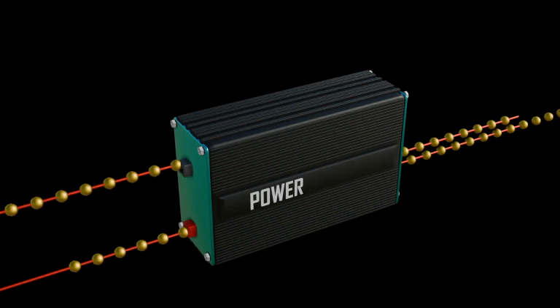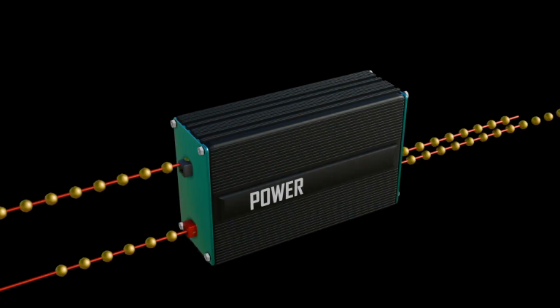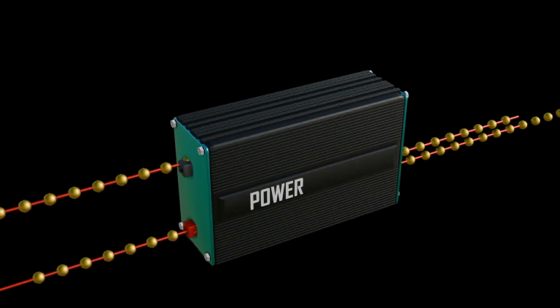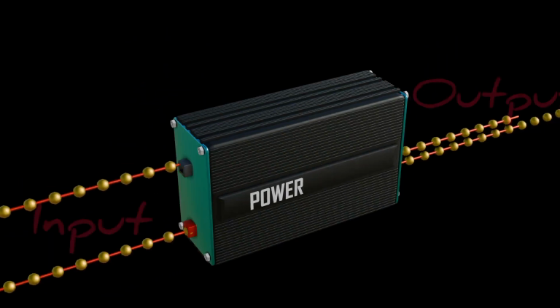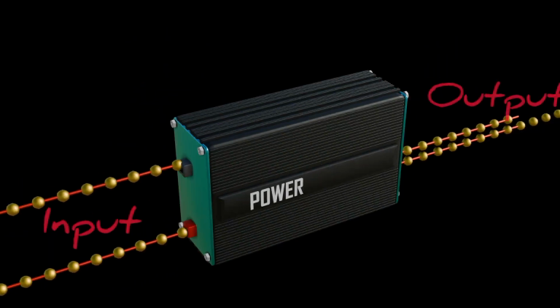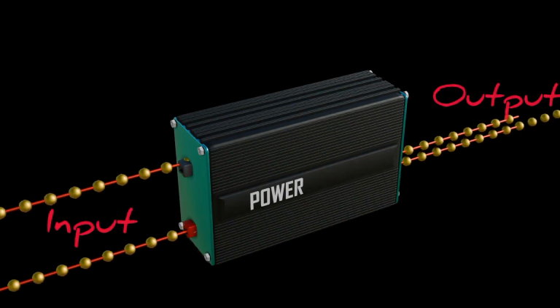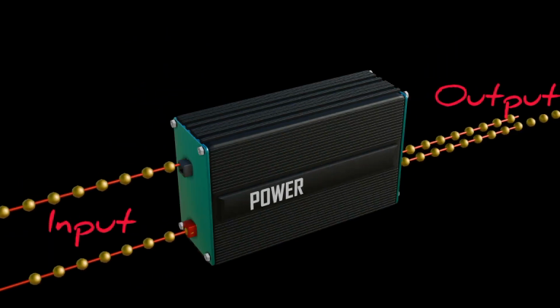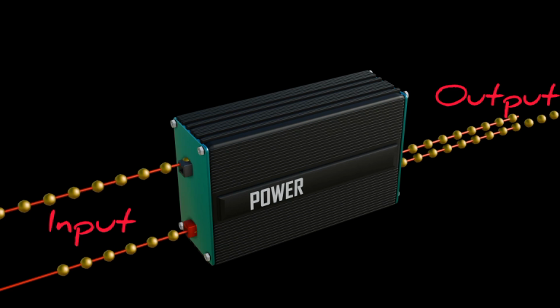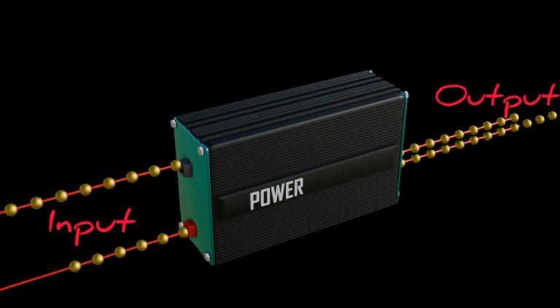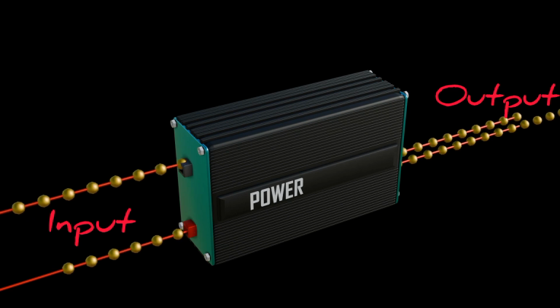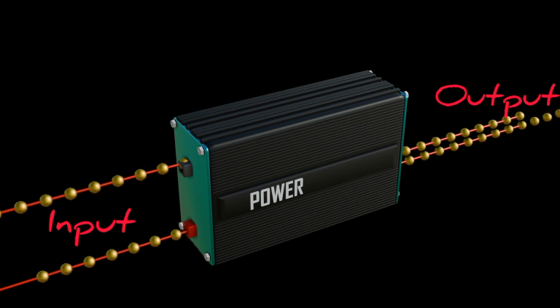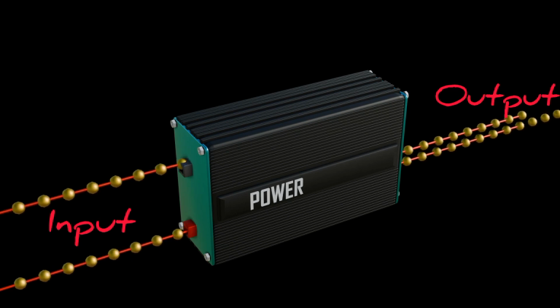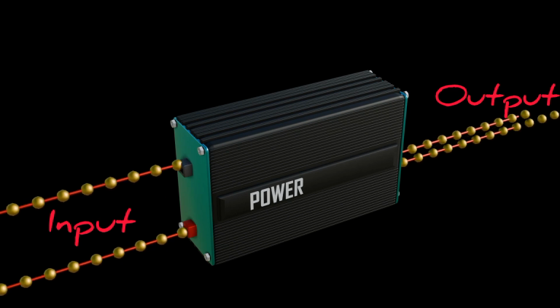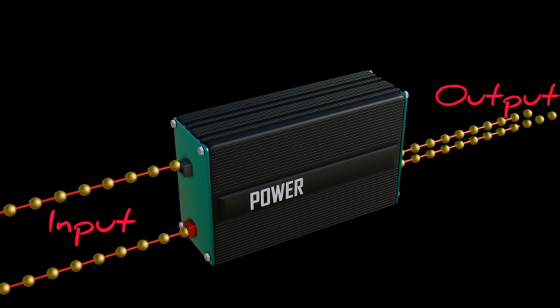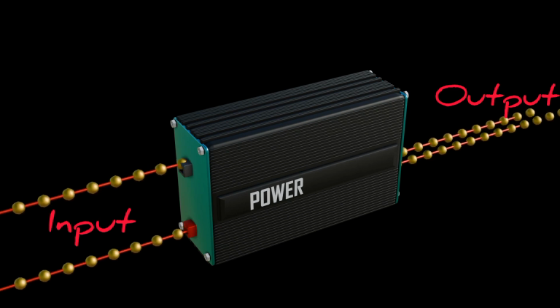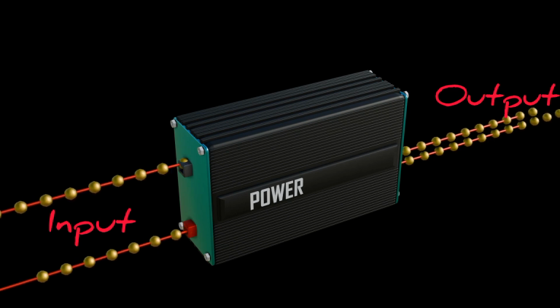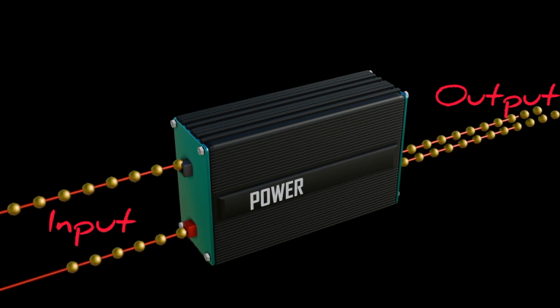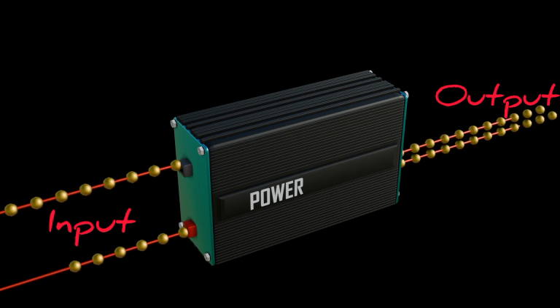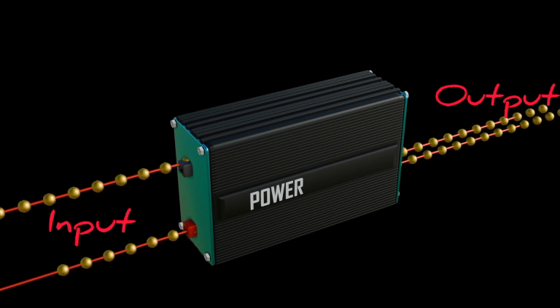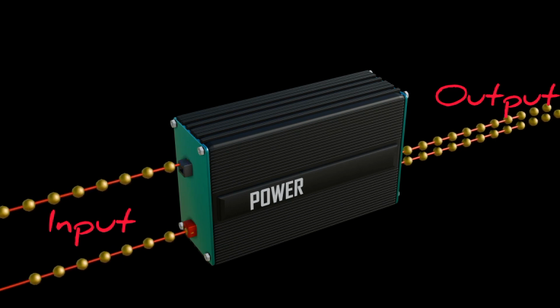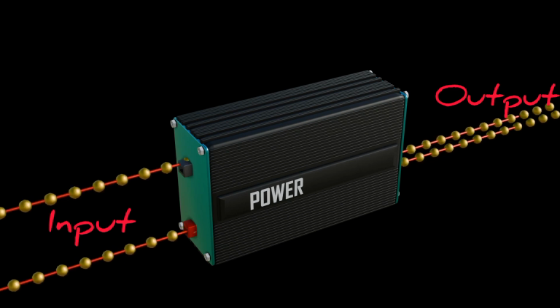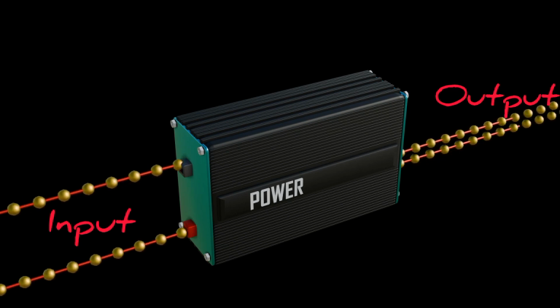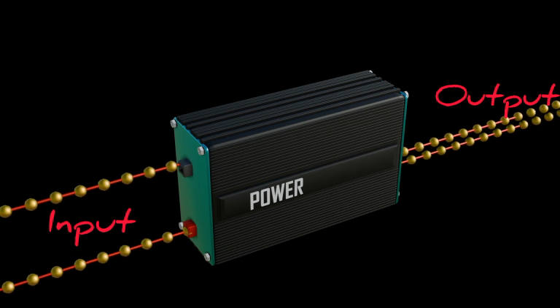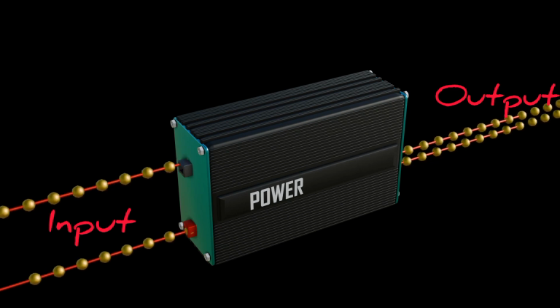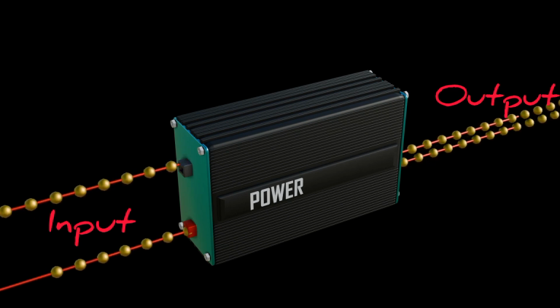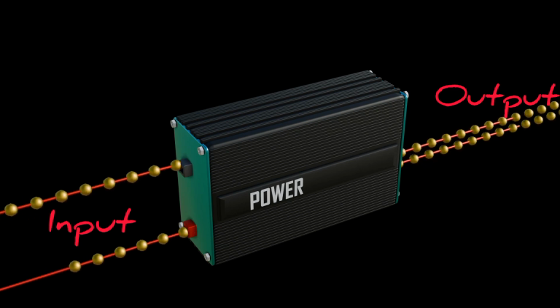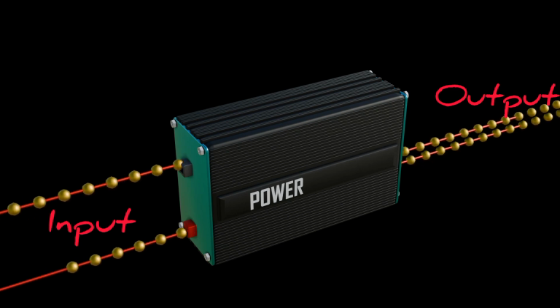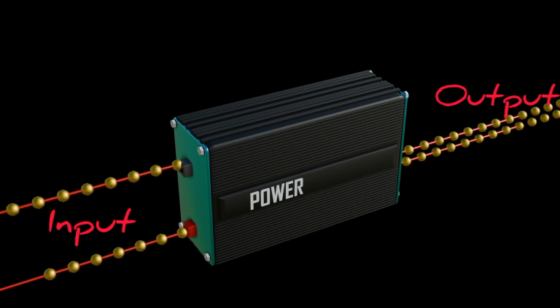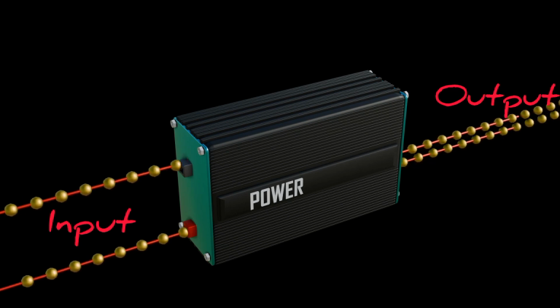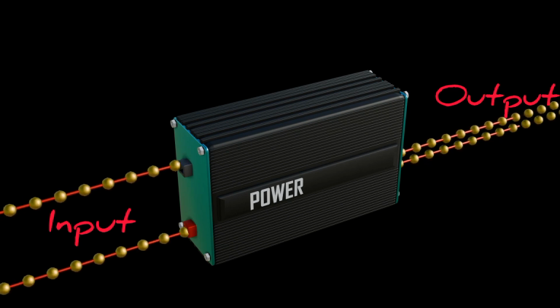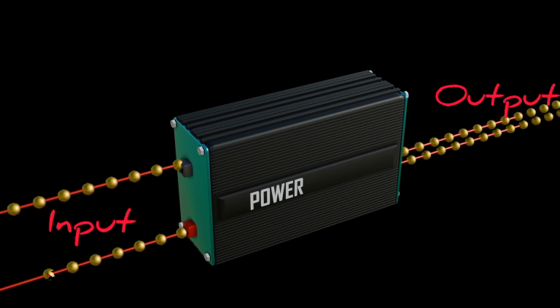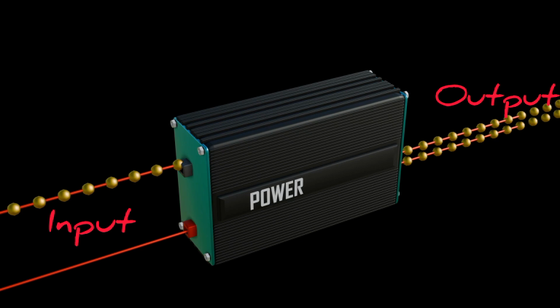An uninterrupted power supply is an electrical device designed to provide emergency power to a load when the input power source fails.